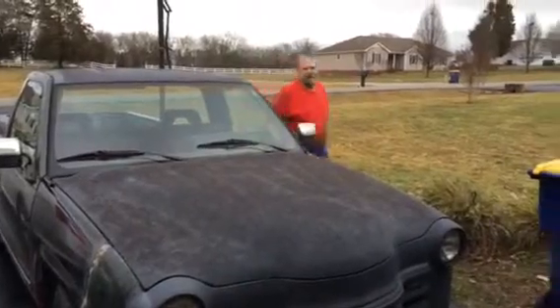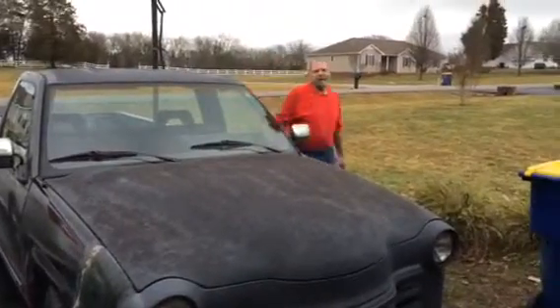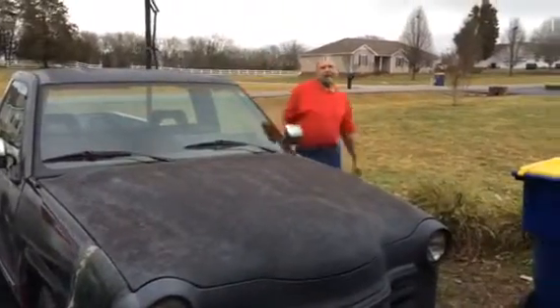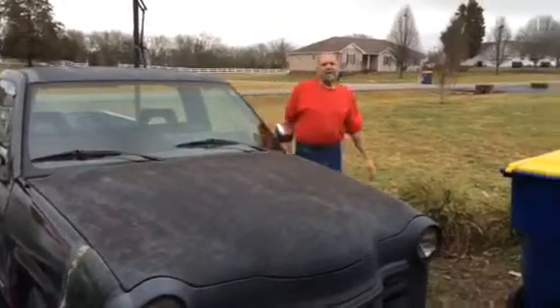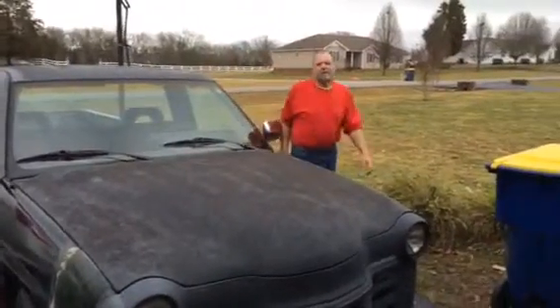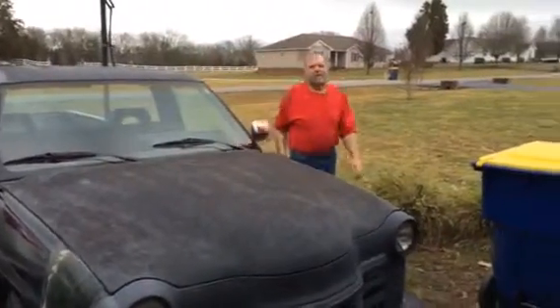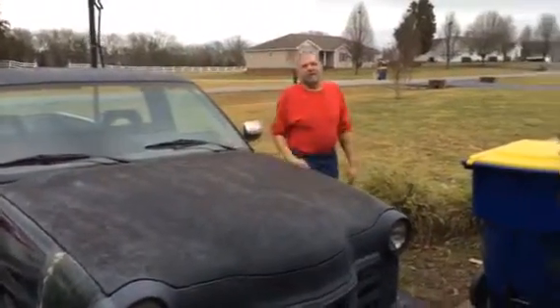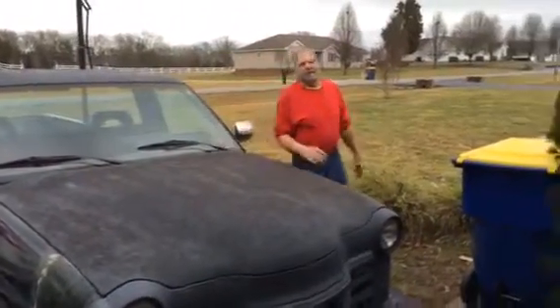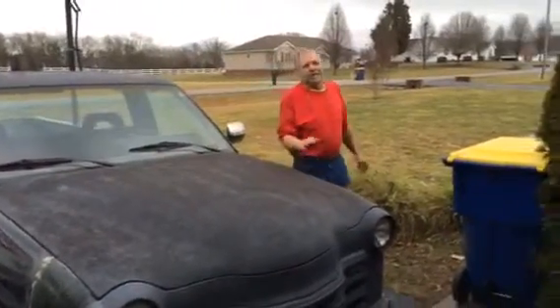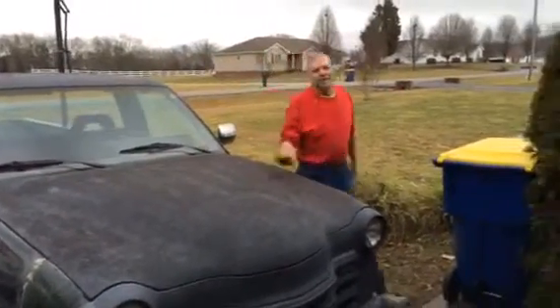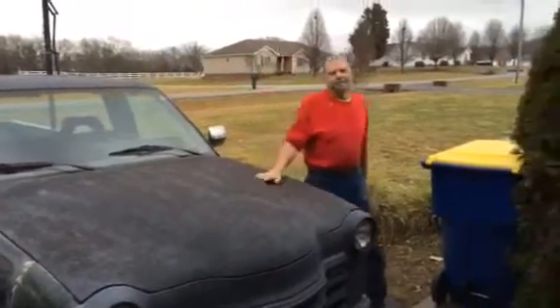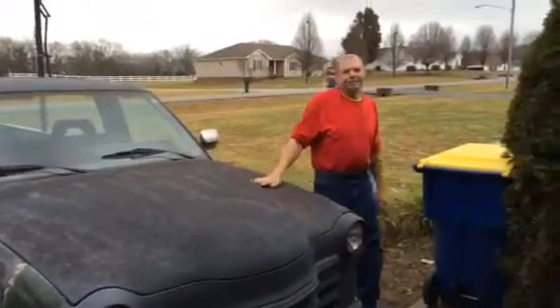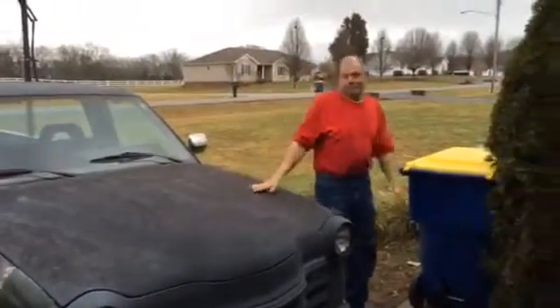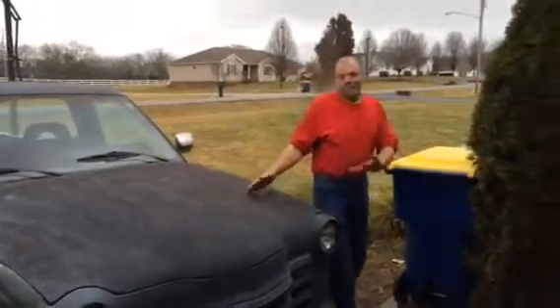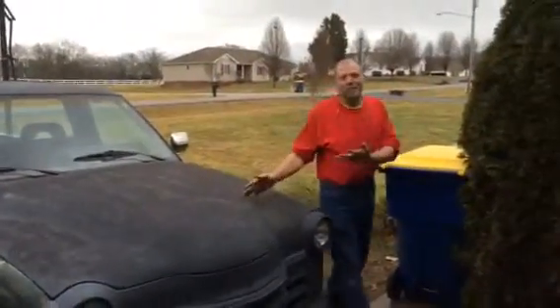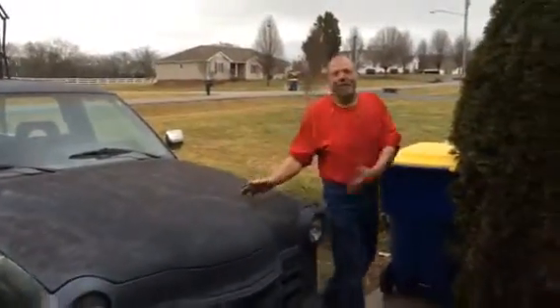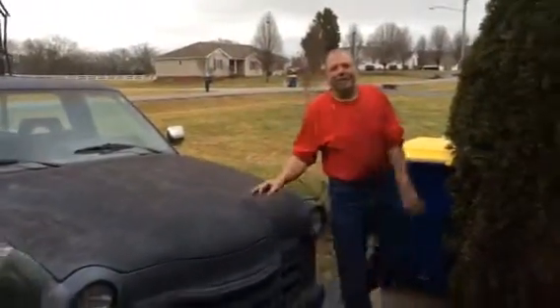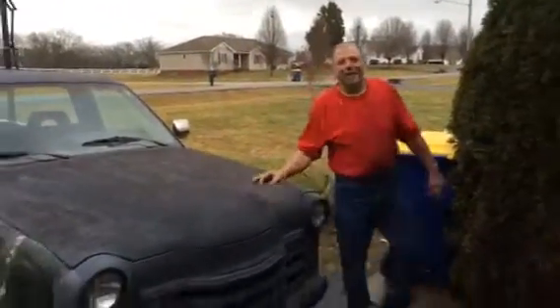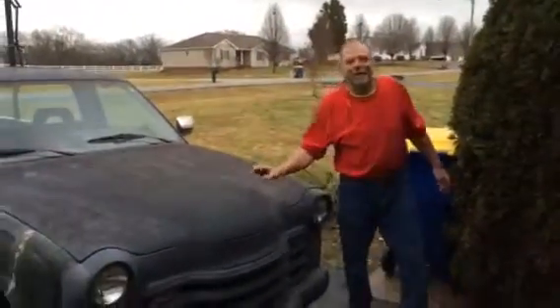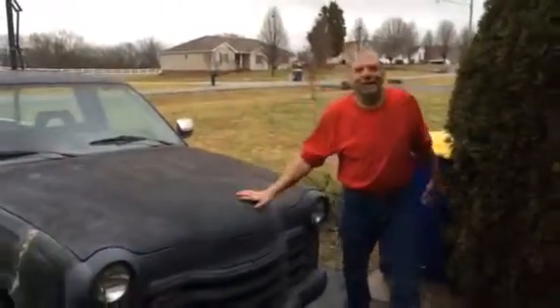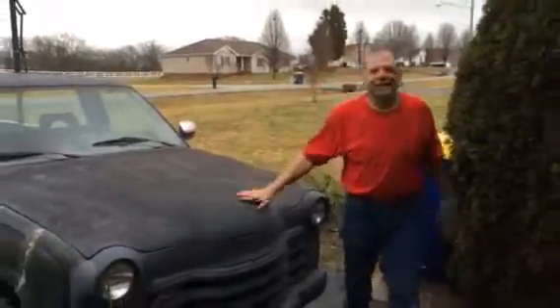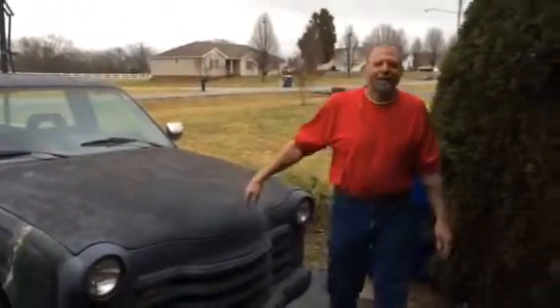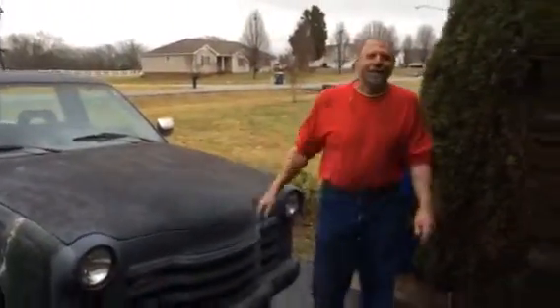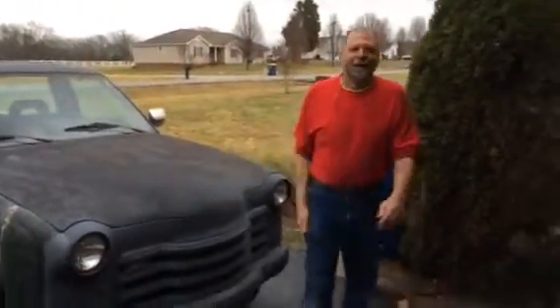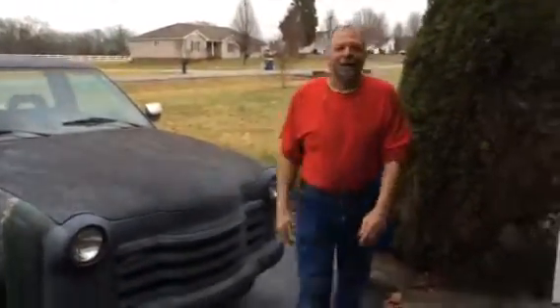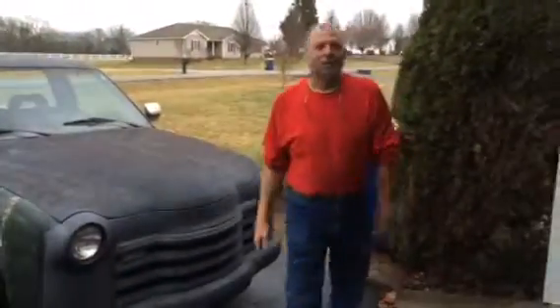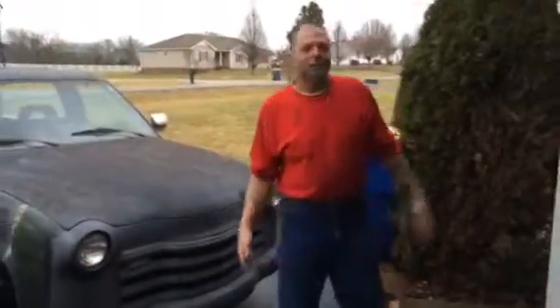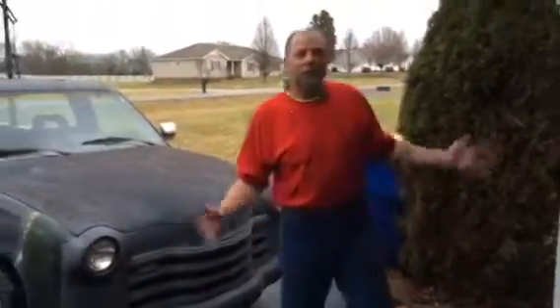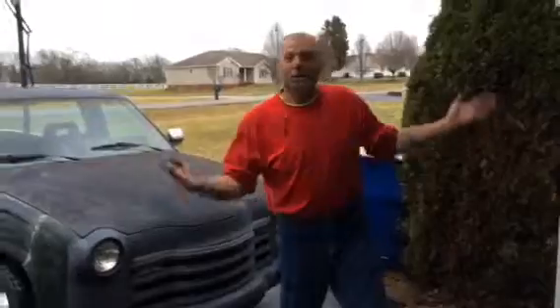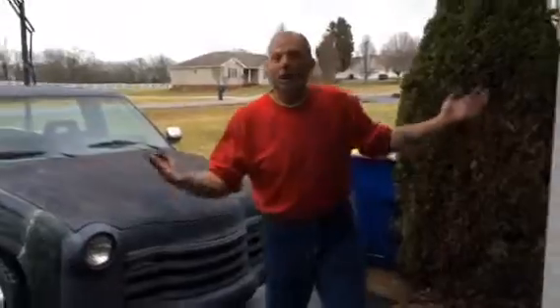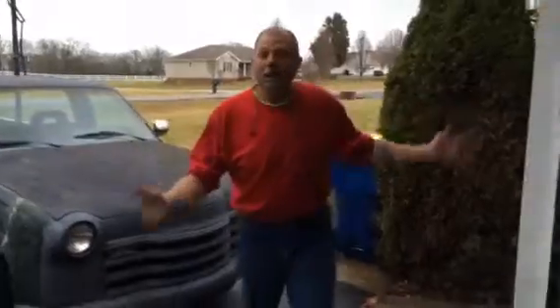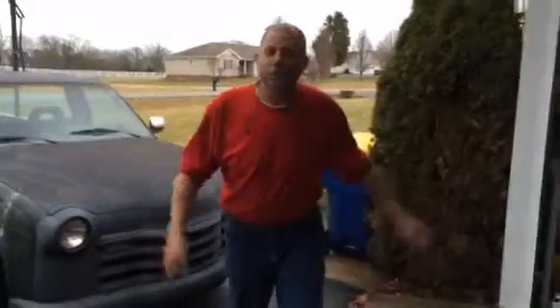Hey guys, Tex Engler here. Norris, my daily driver. Welcome to my house.